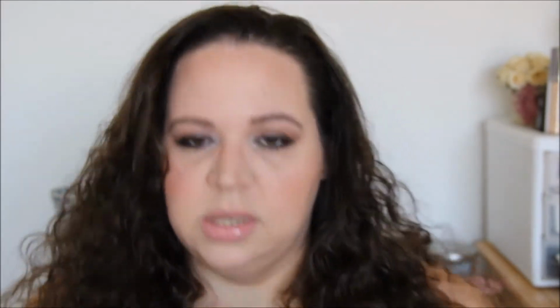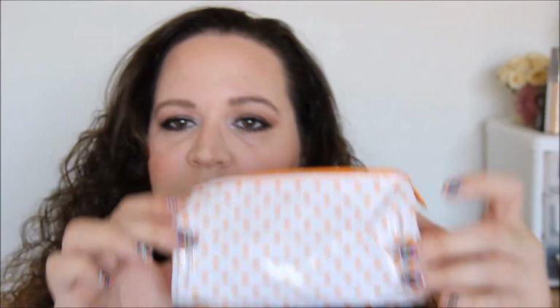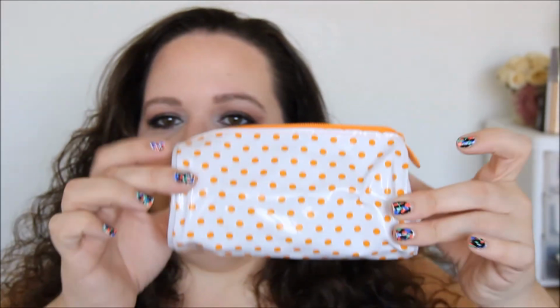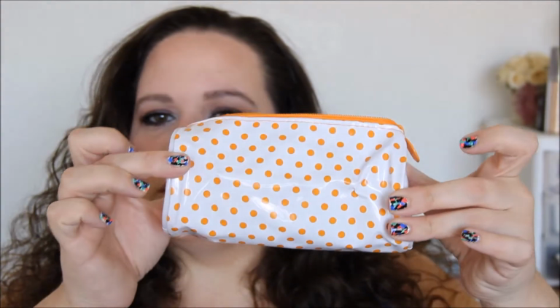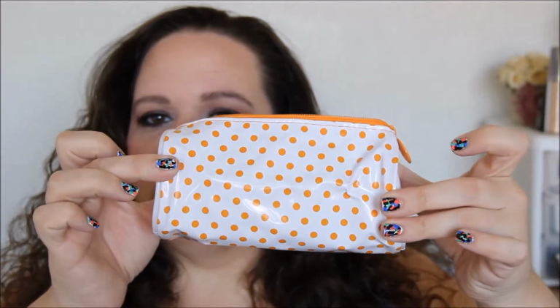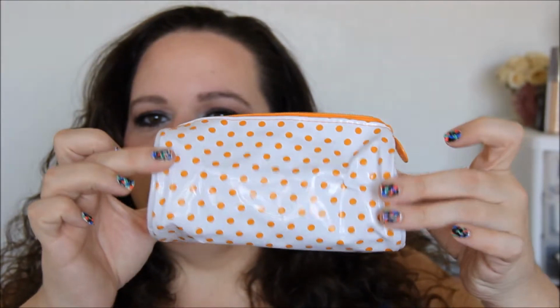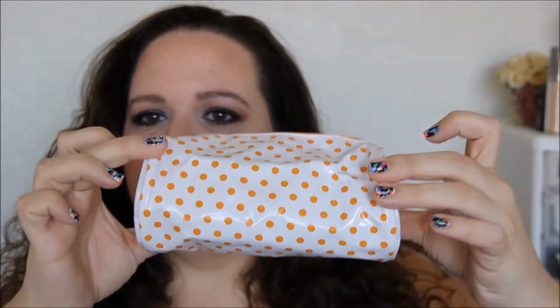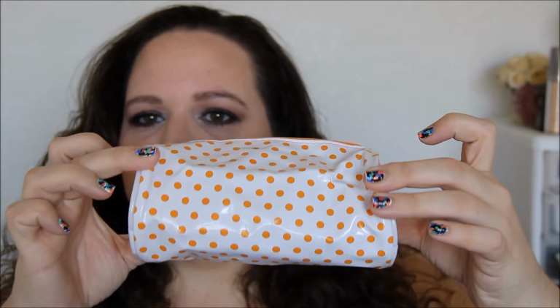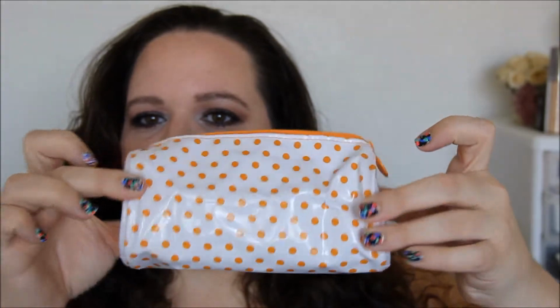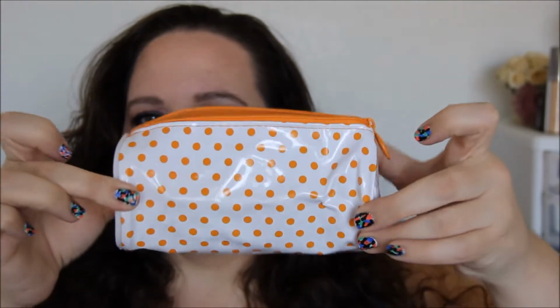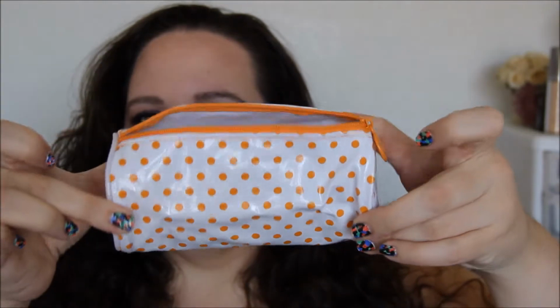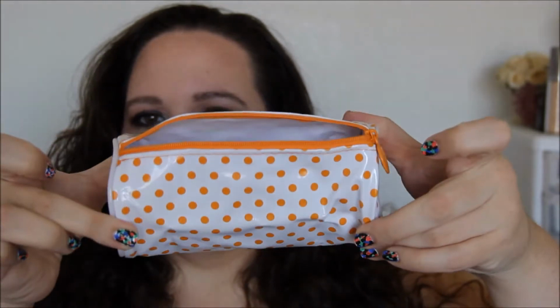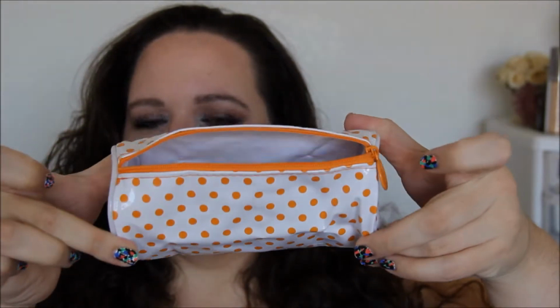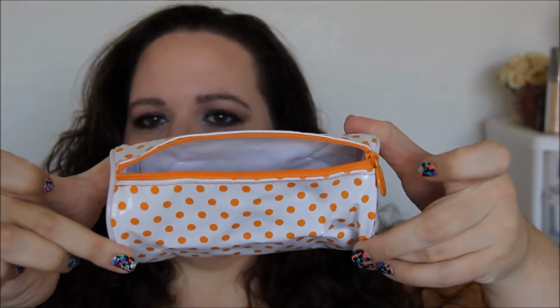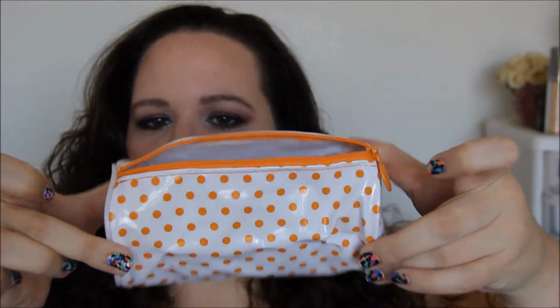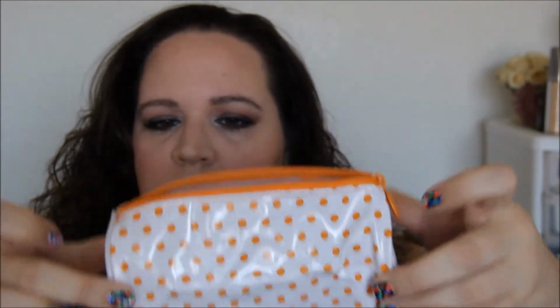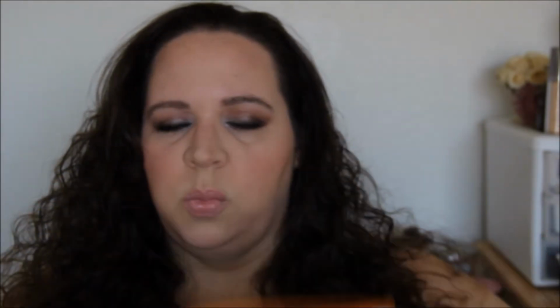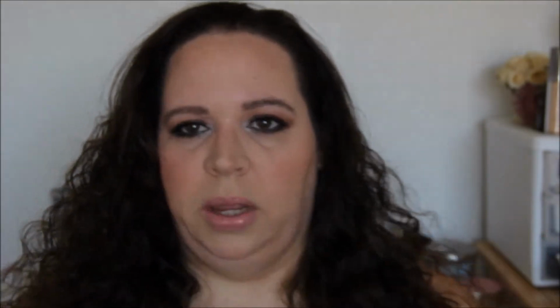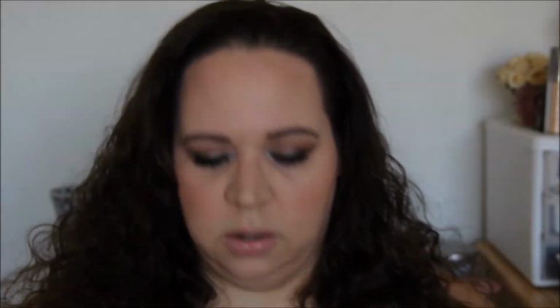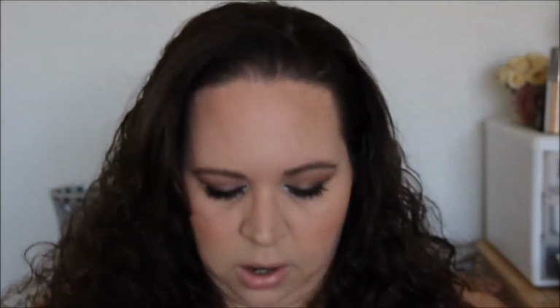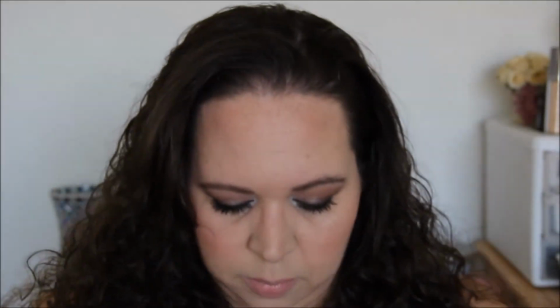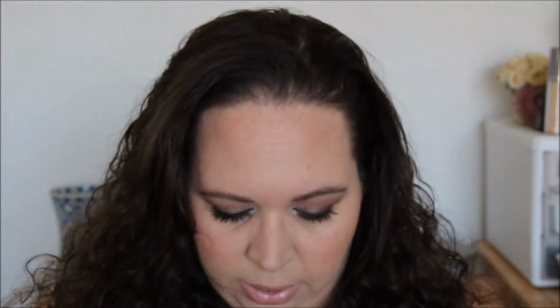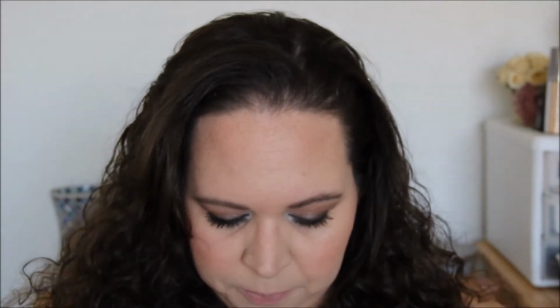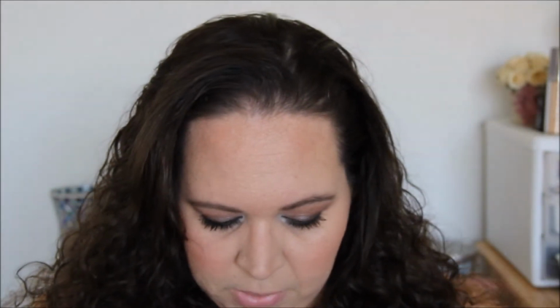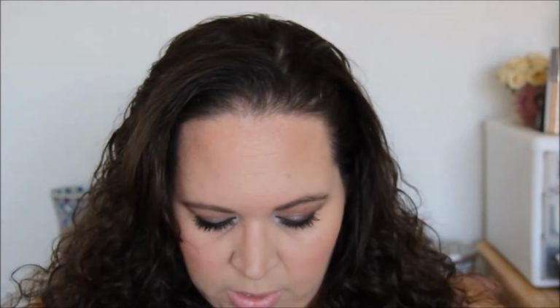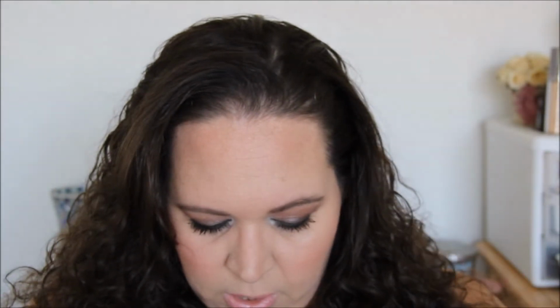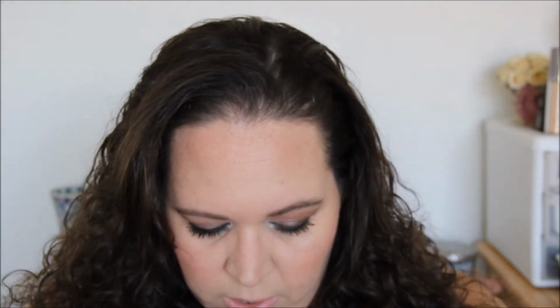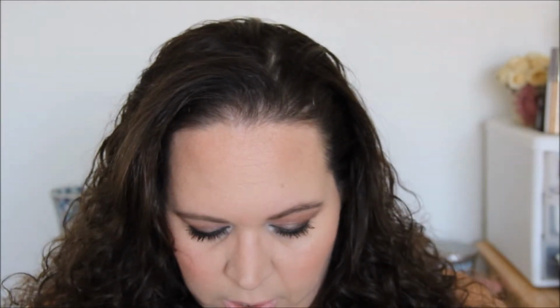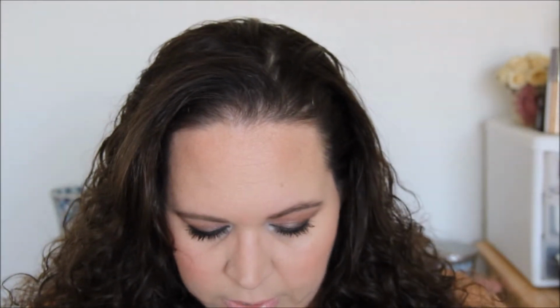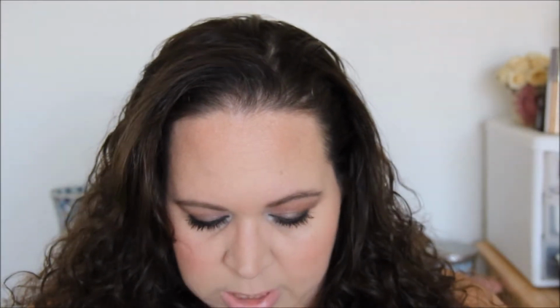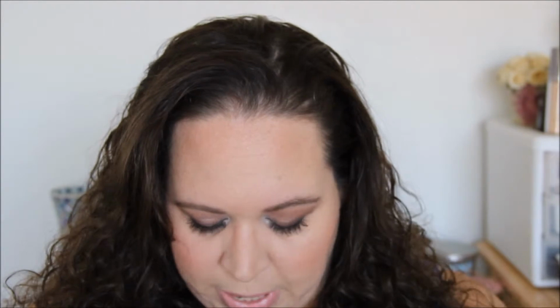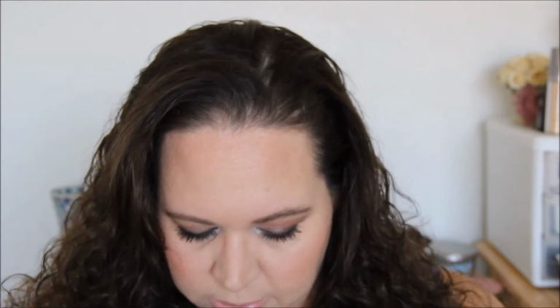This is what the bag looks like this month. It's a little polka dot orange and white bag, and it's plastic.